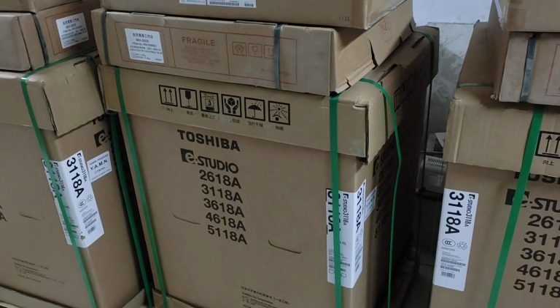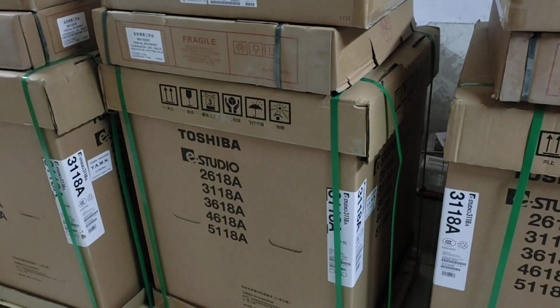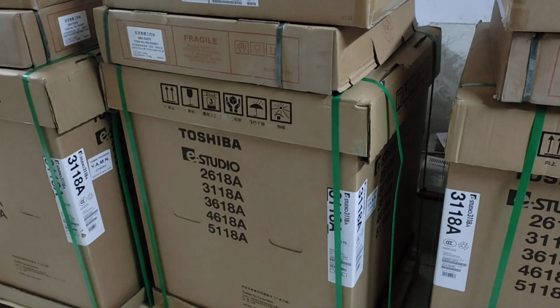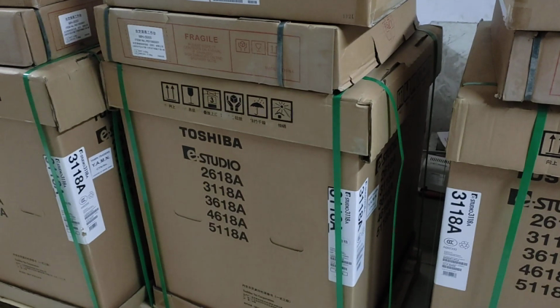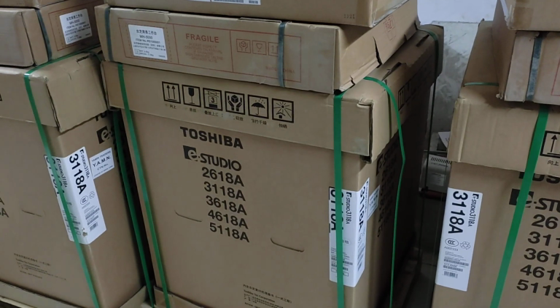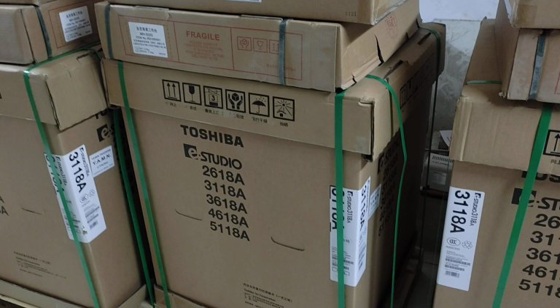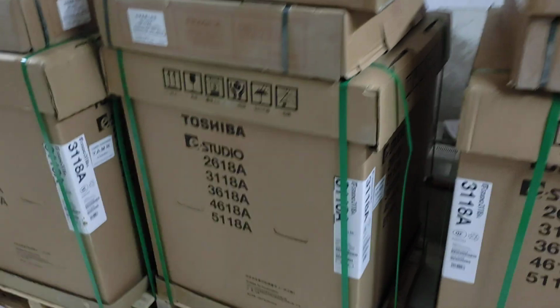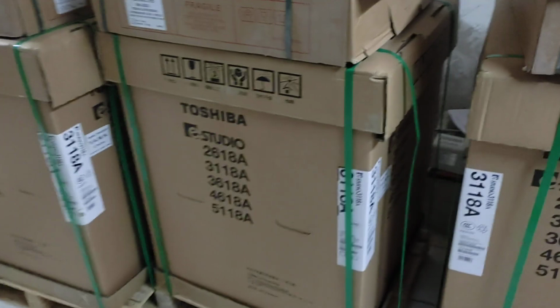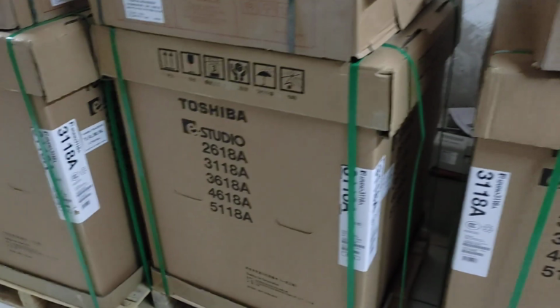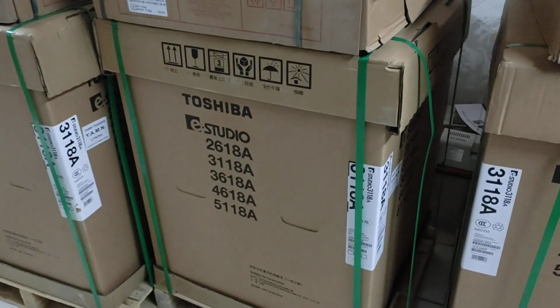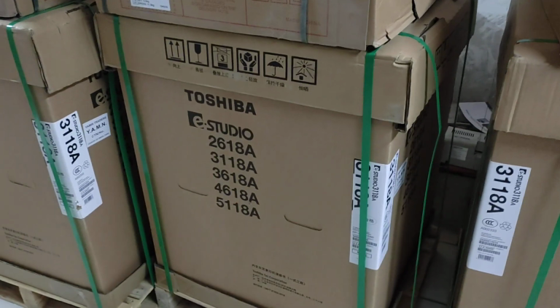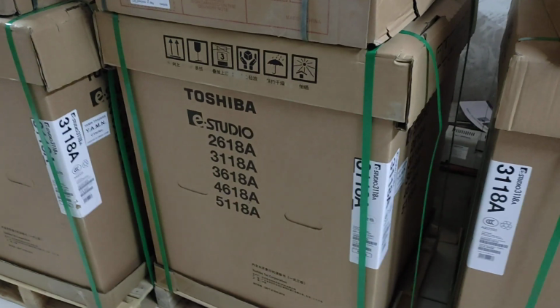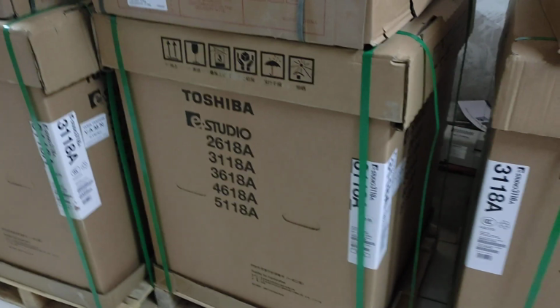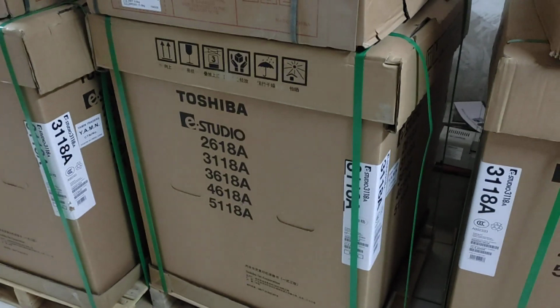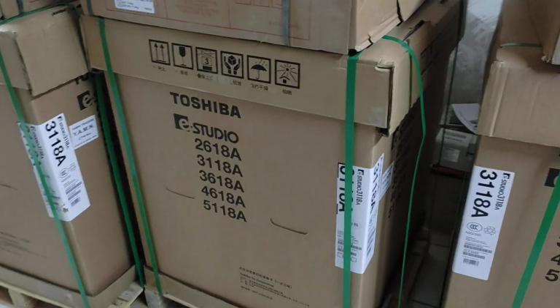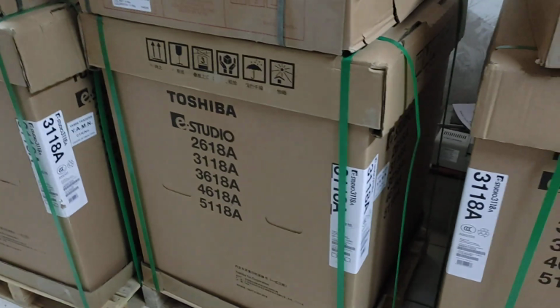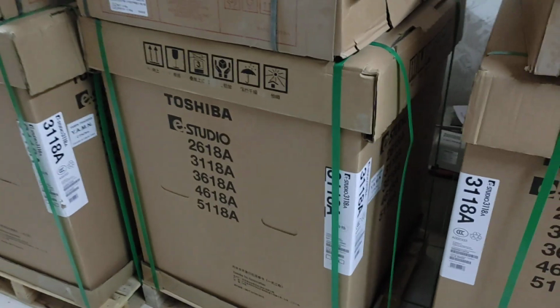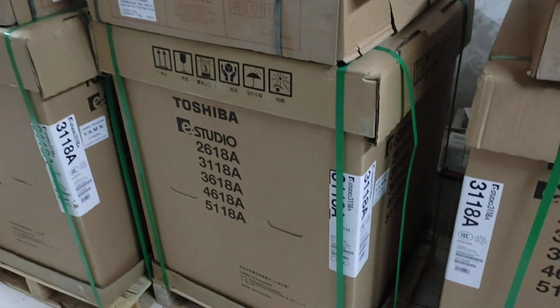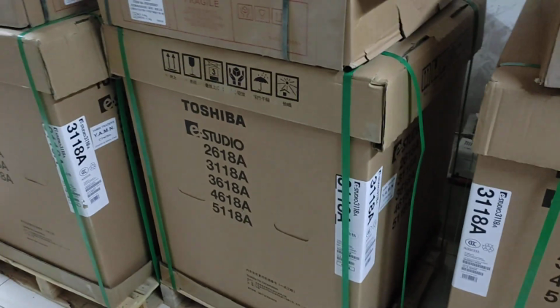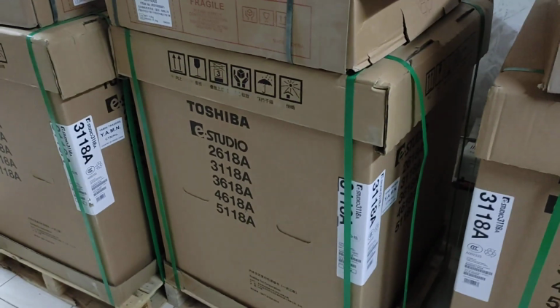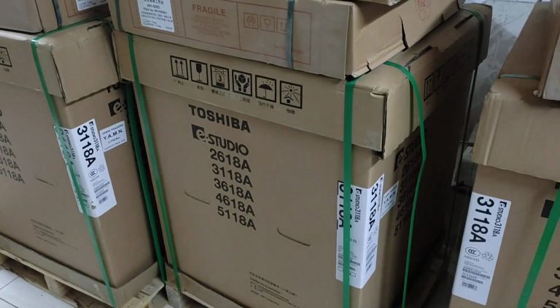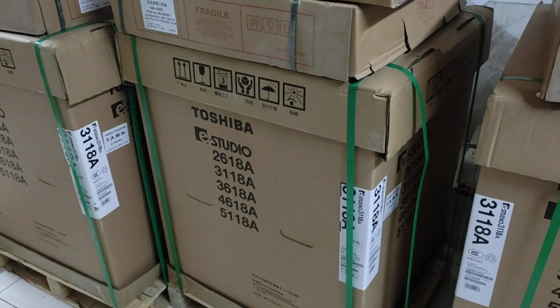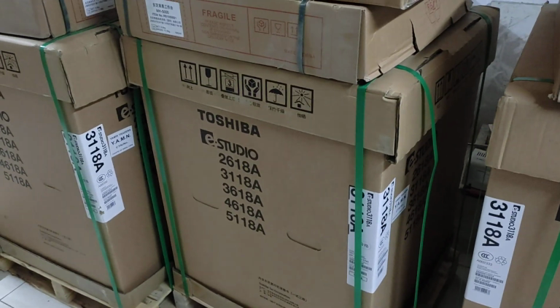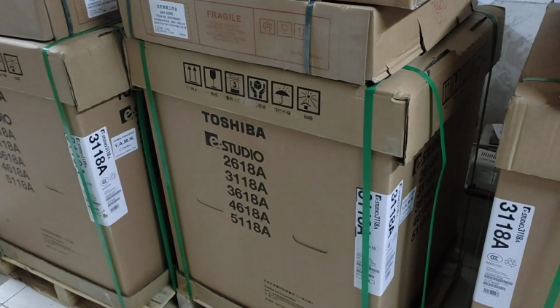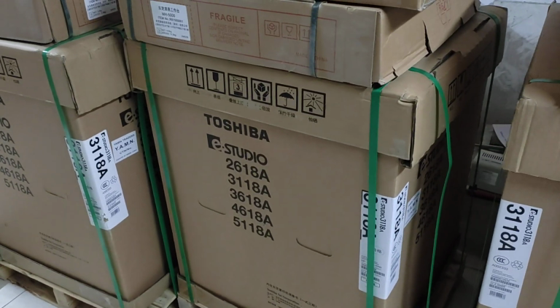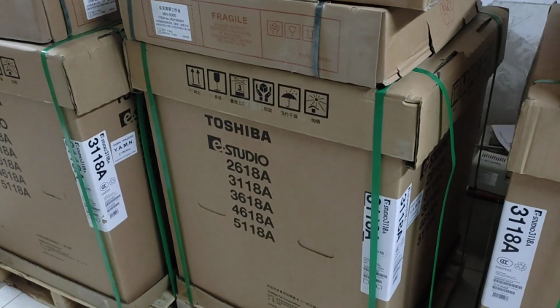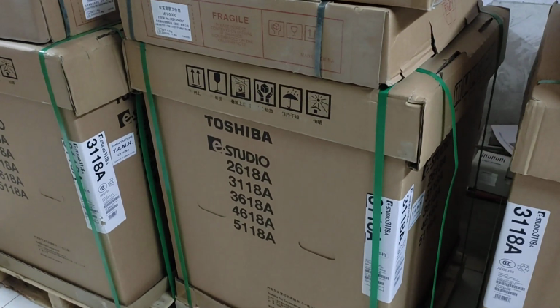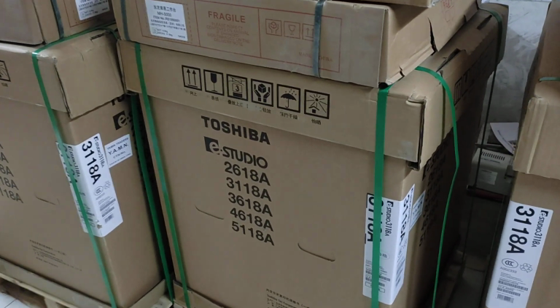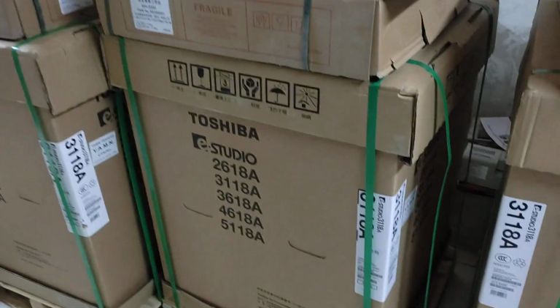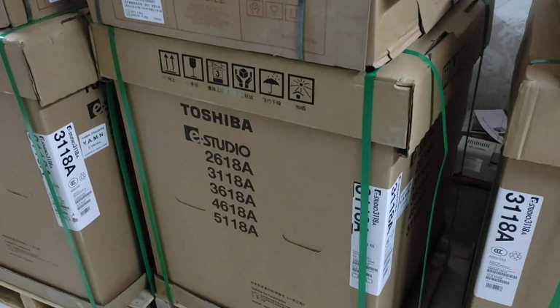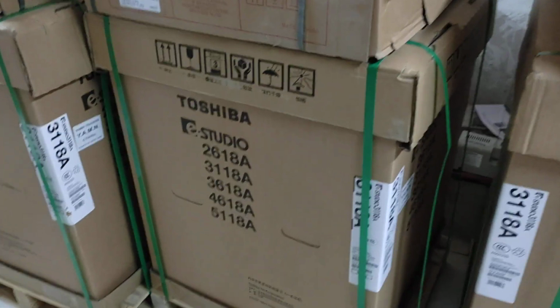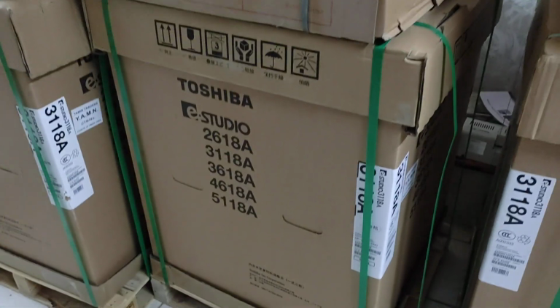Assalamualaikum. This is the new Universal Office Equipment.